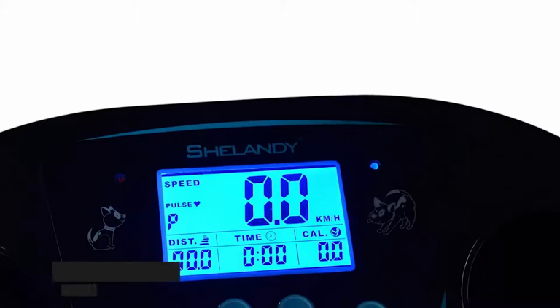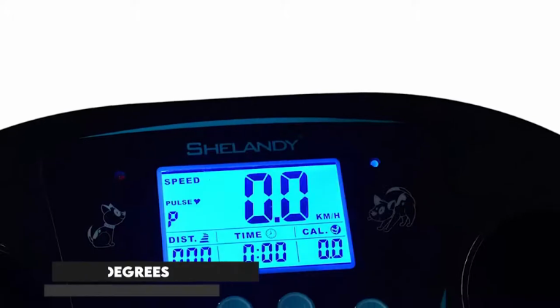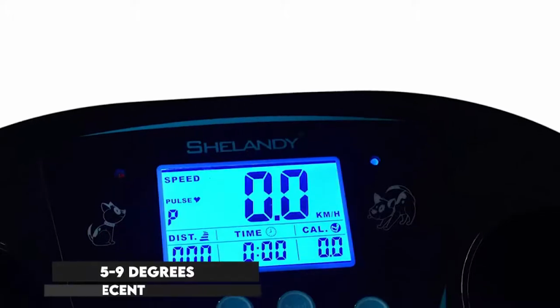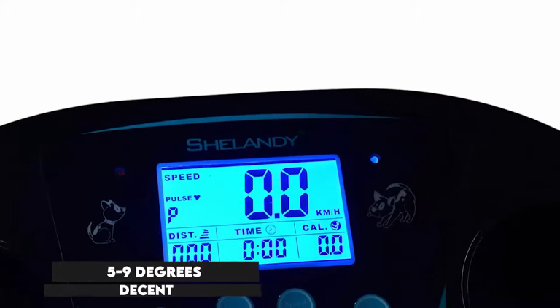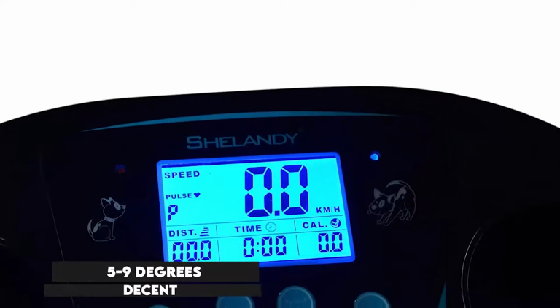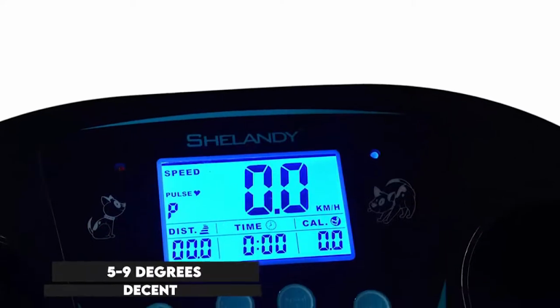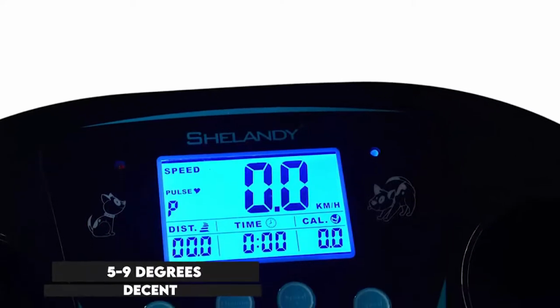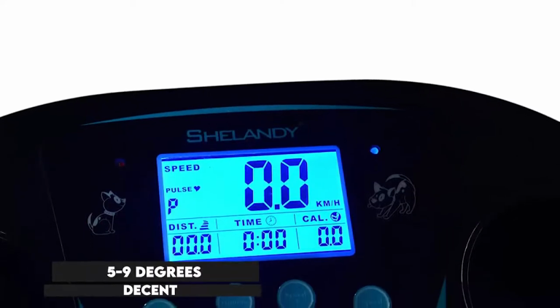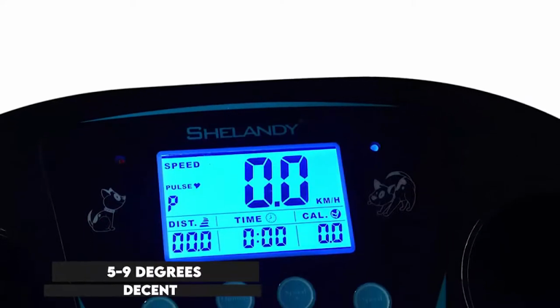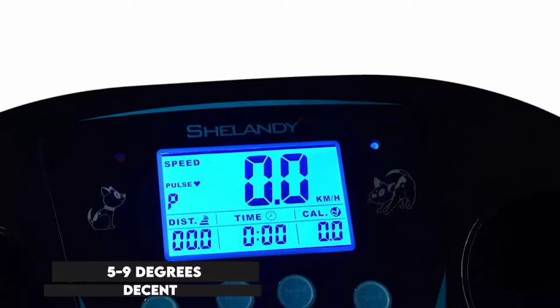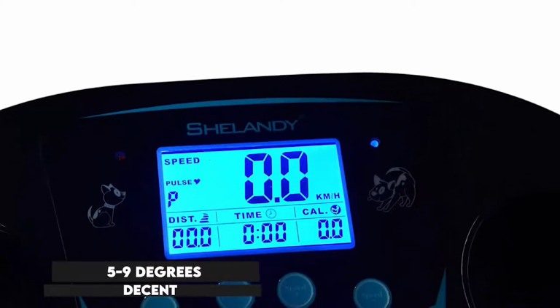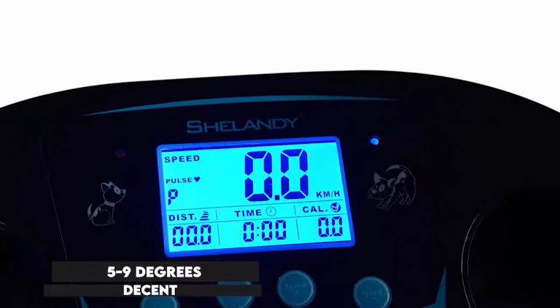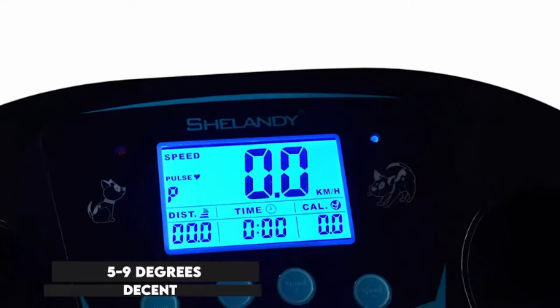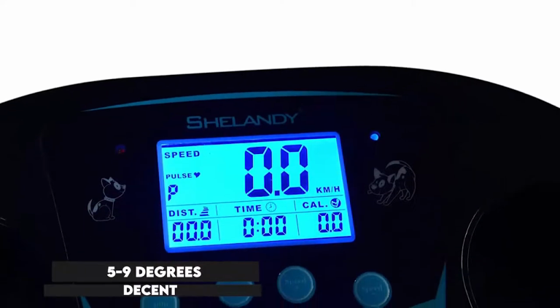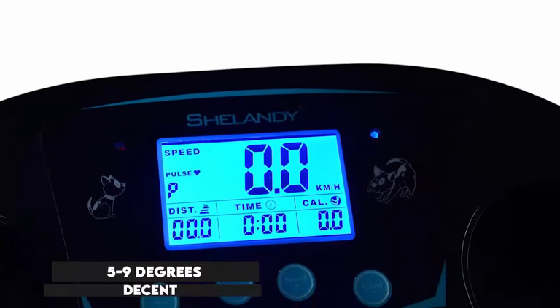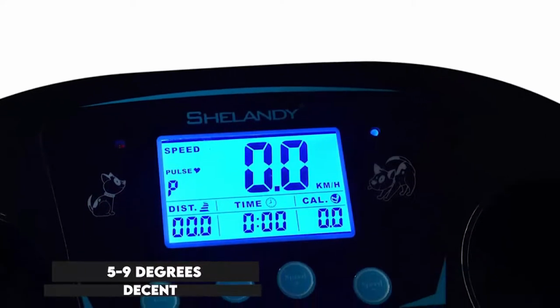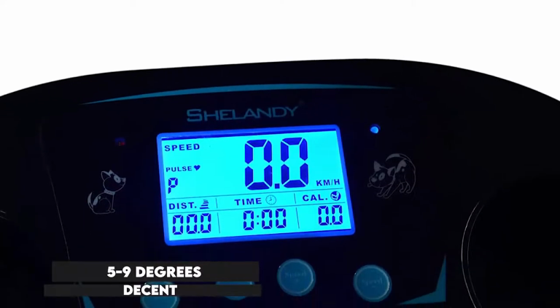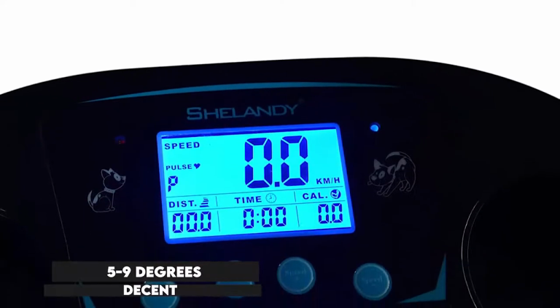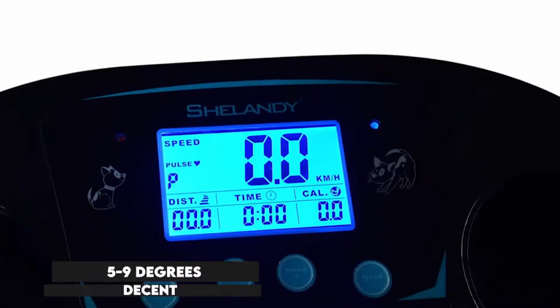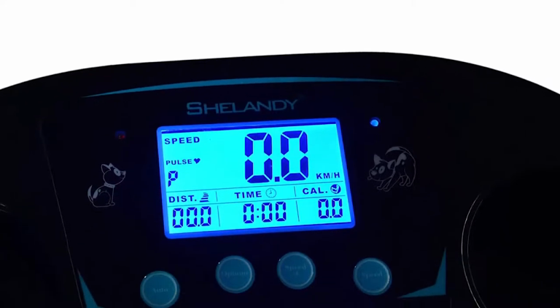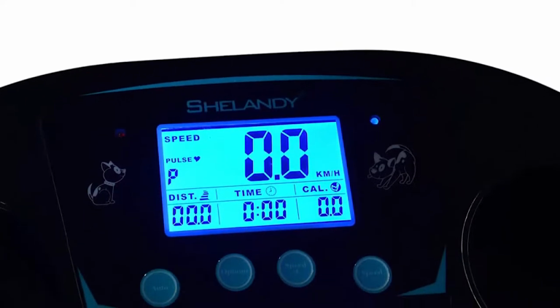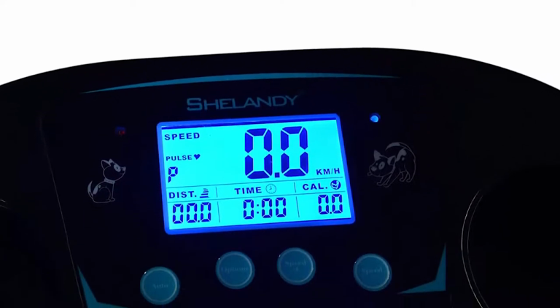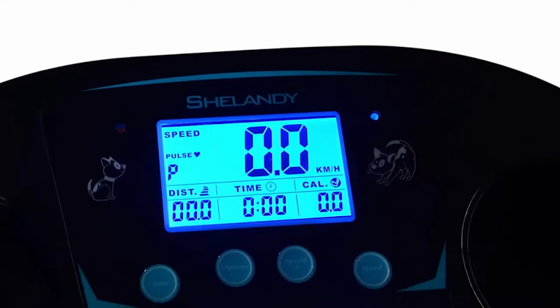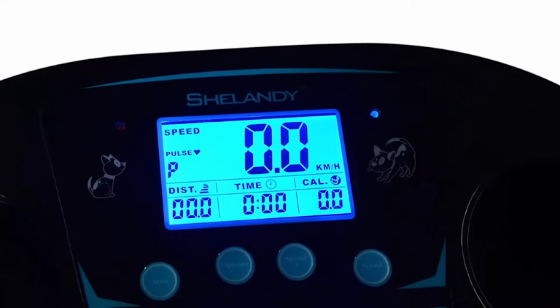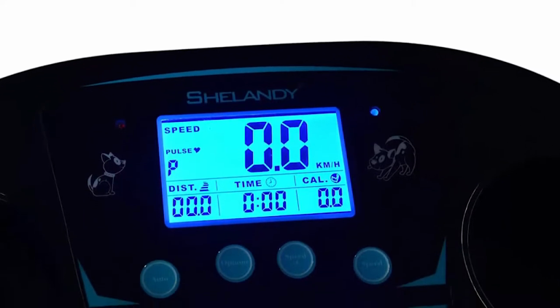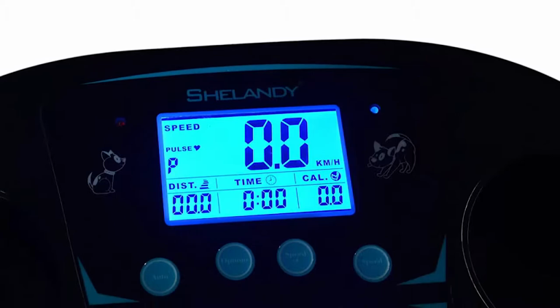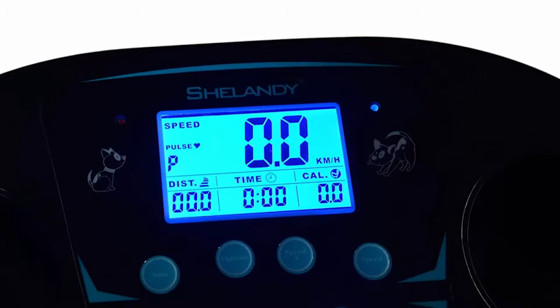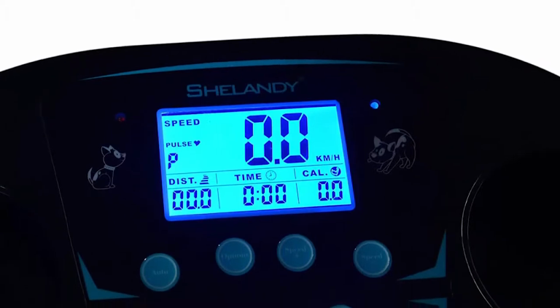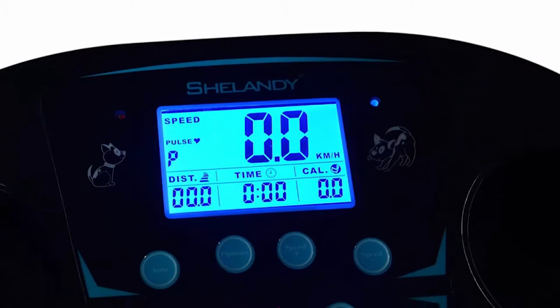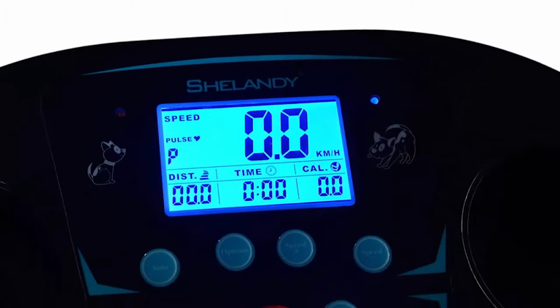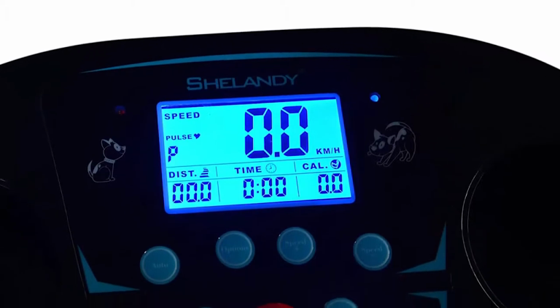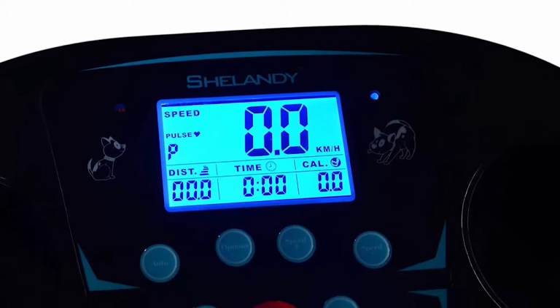The incline is a decent 5 to 9 degrees, perfect for eliminating obesity and slow response.